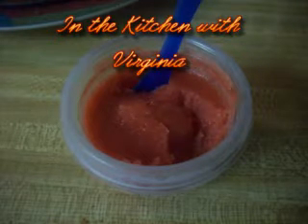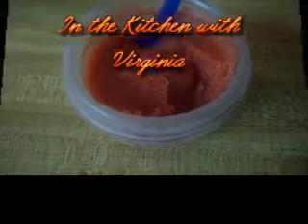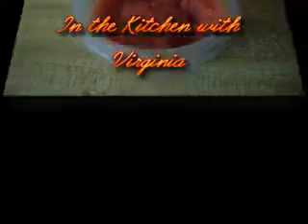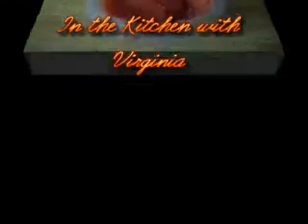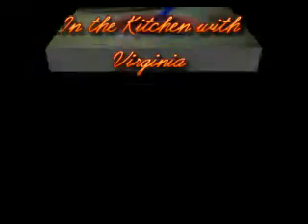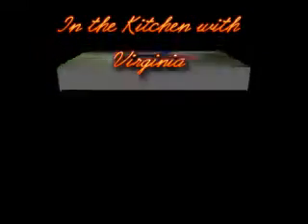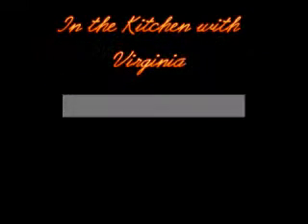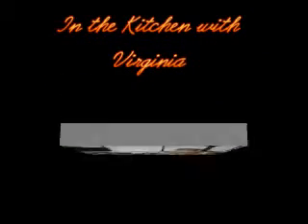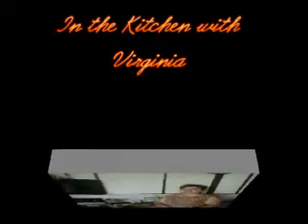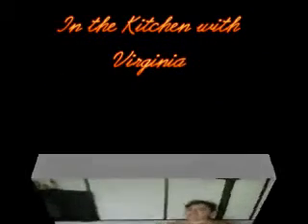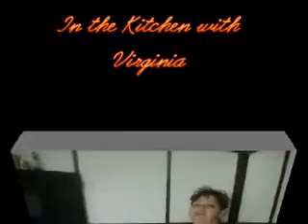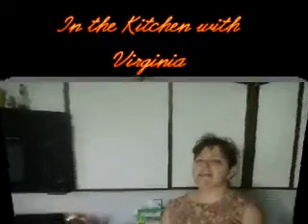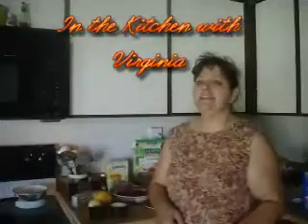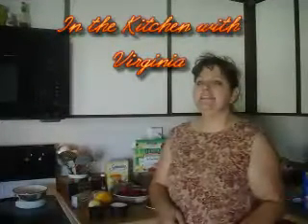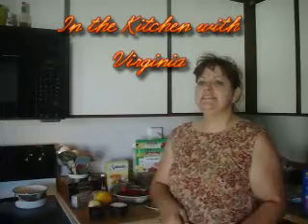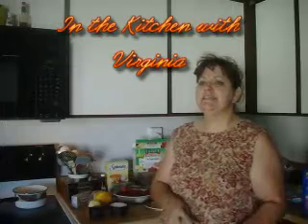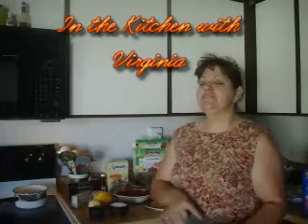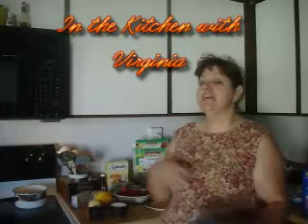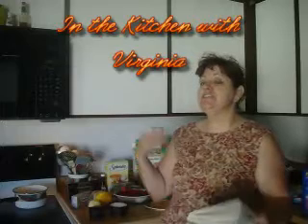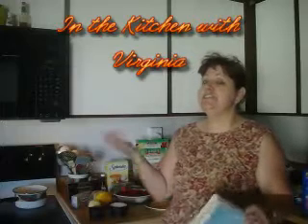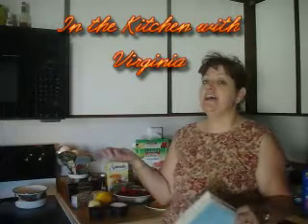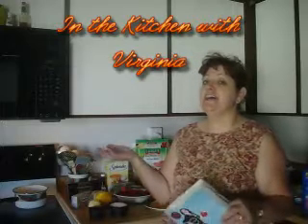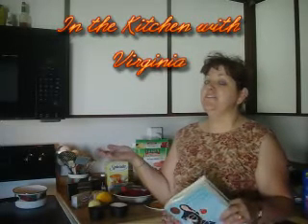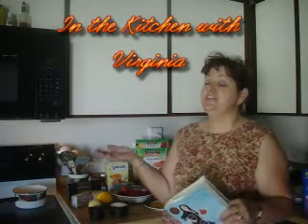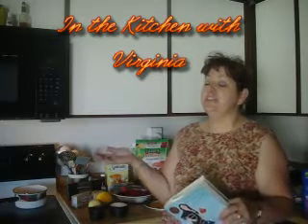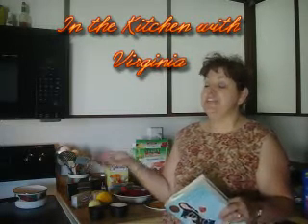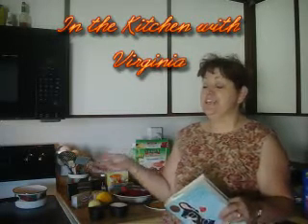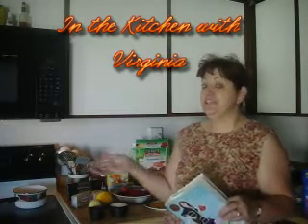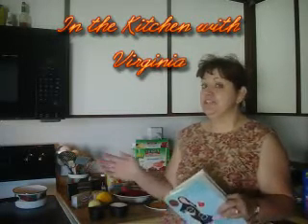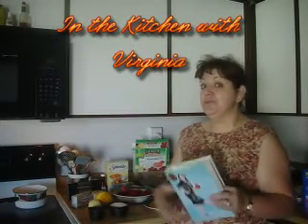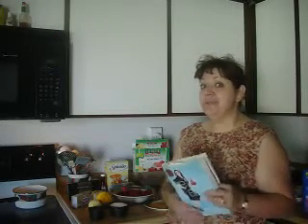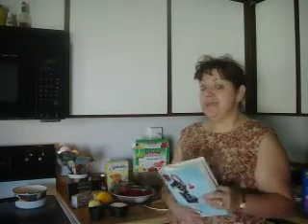Hey YouTube, this is Virginia and this is another session of In the Kitchen with Me.